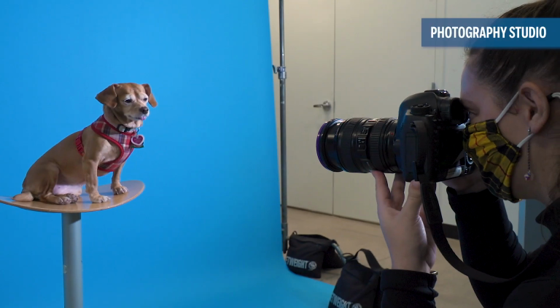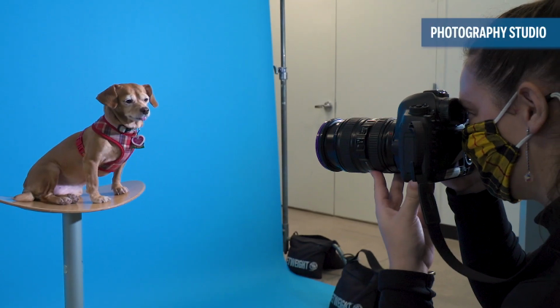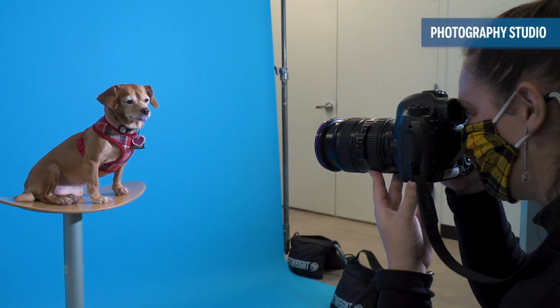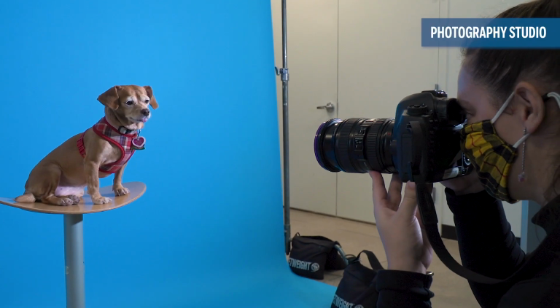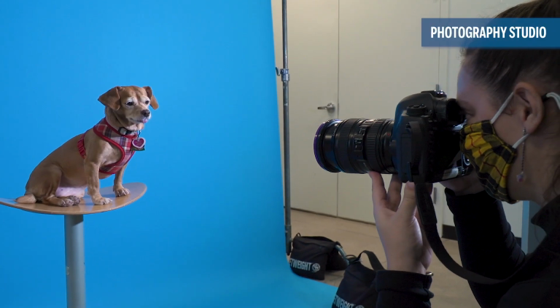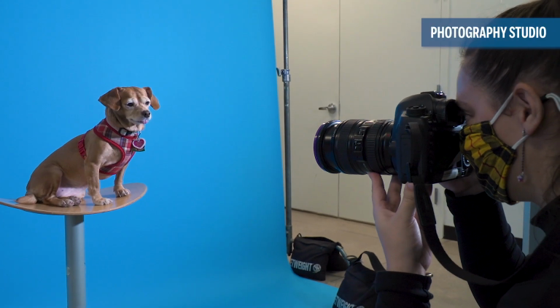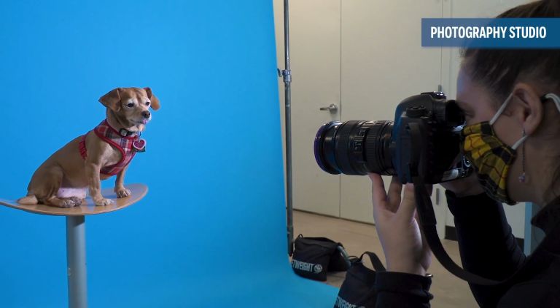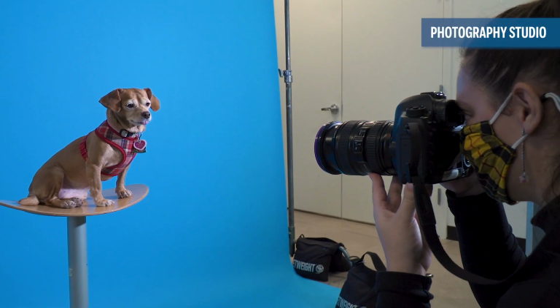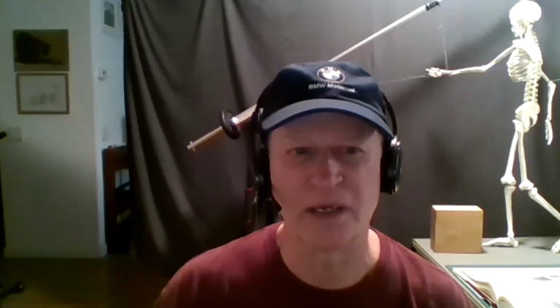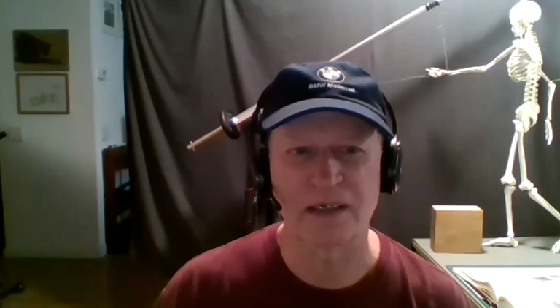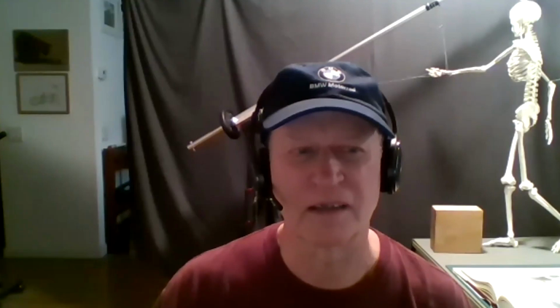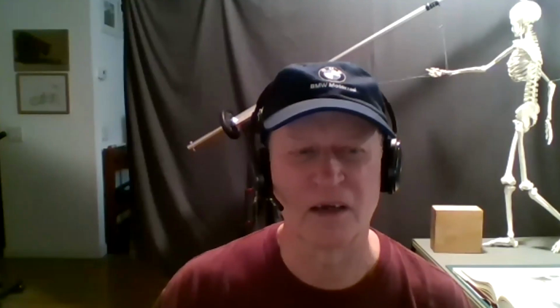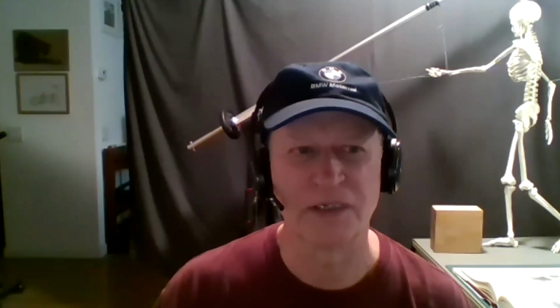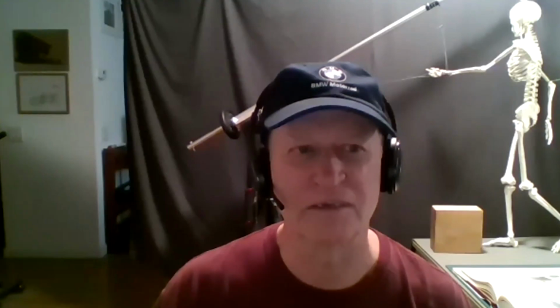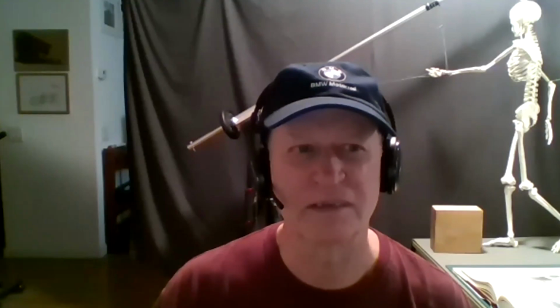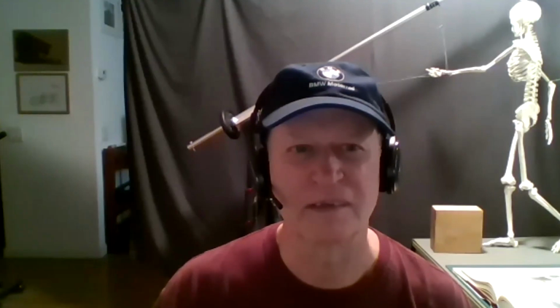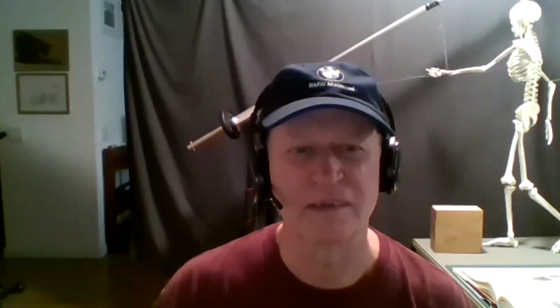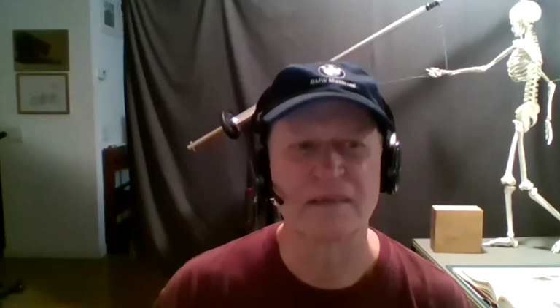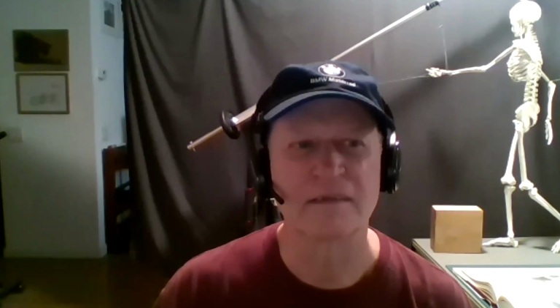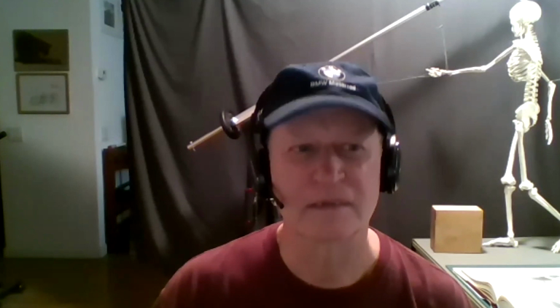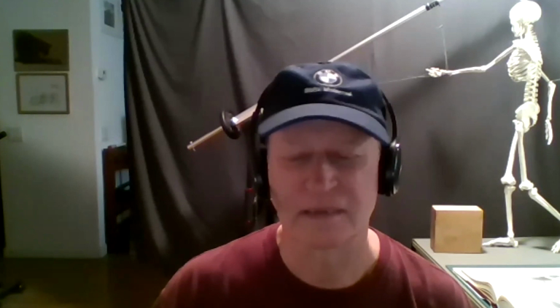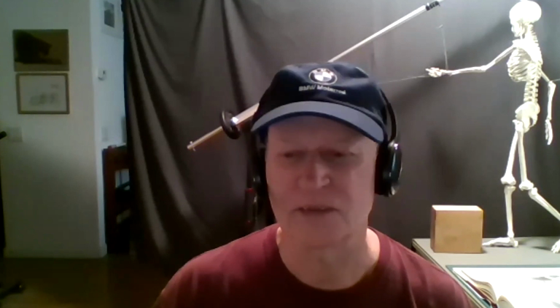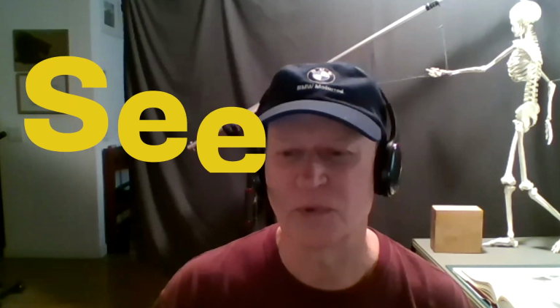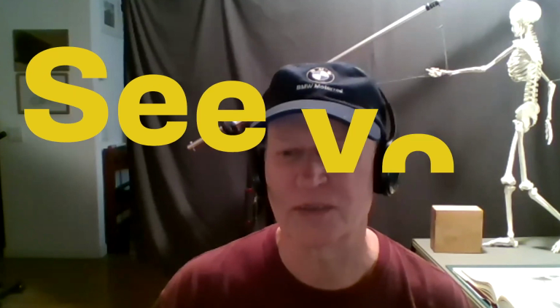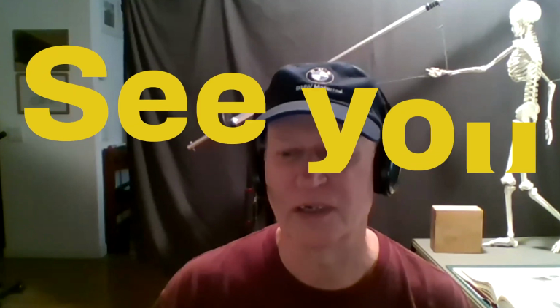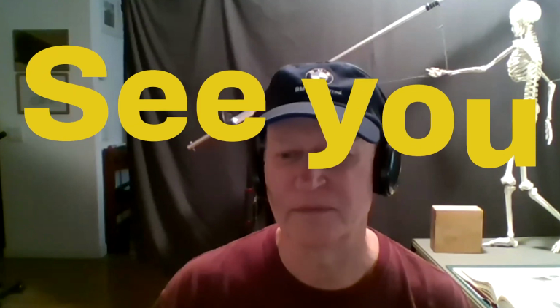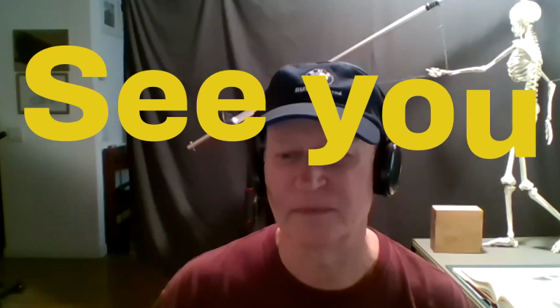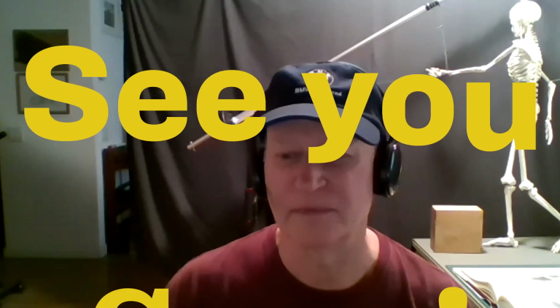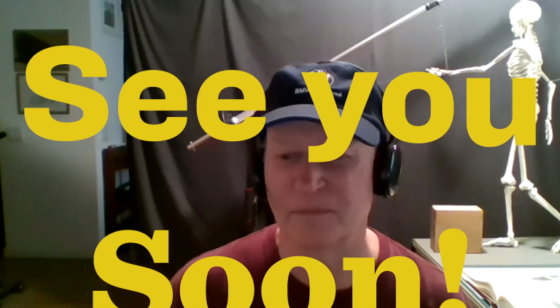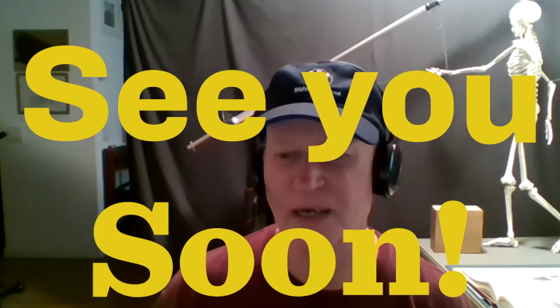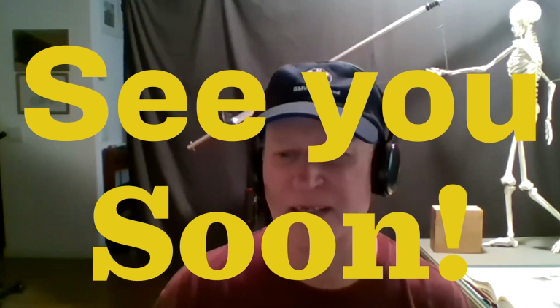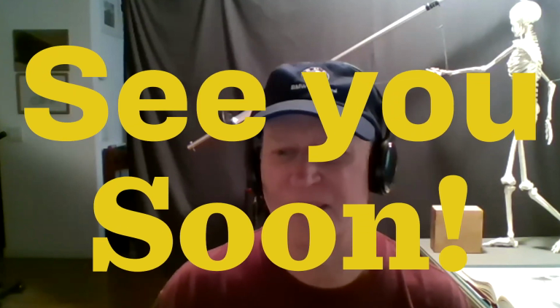You guys have a great week. Love ya. Get some work done. Bye now.